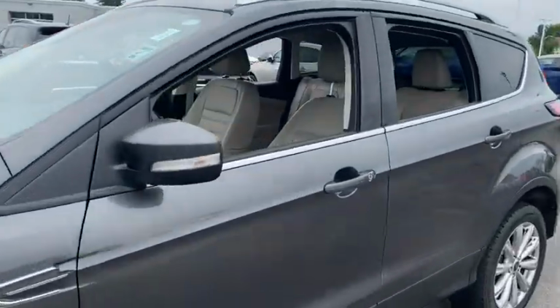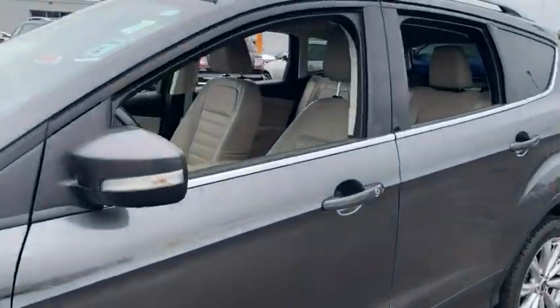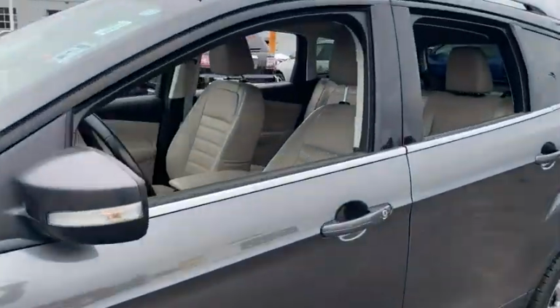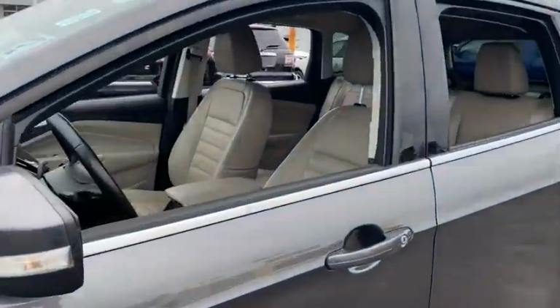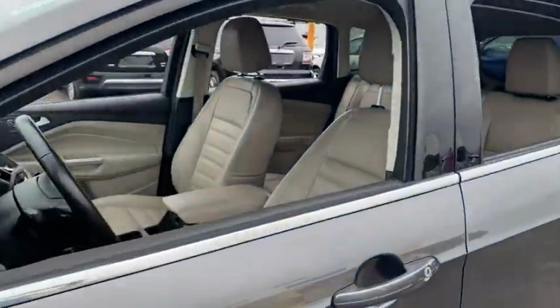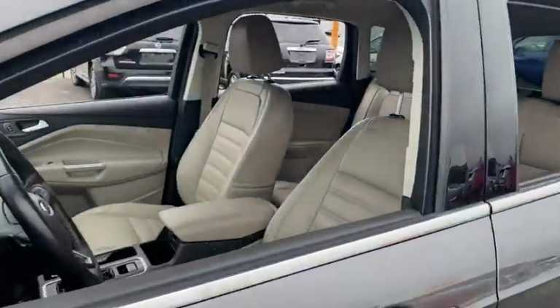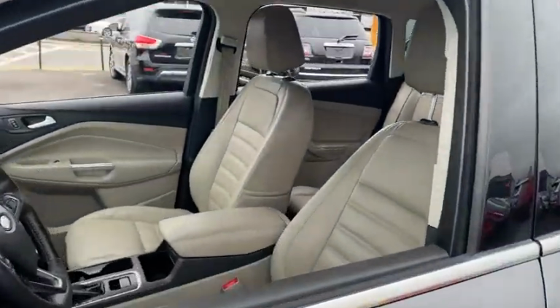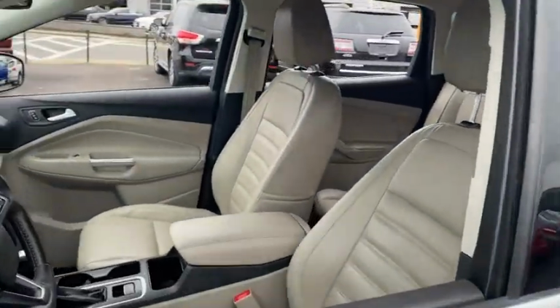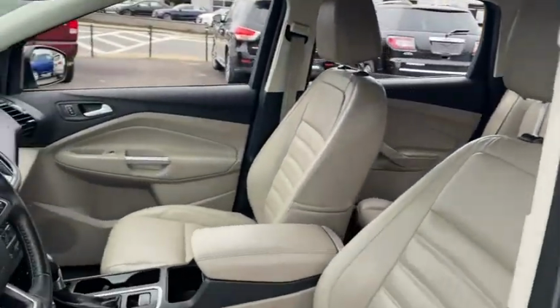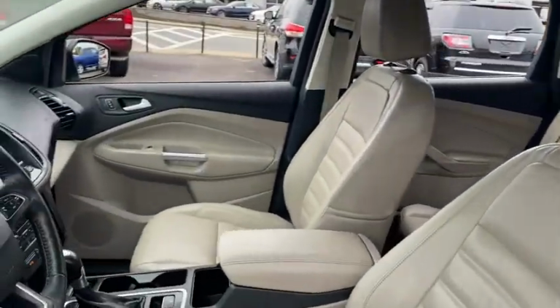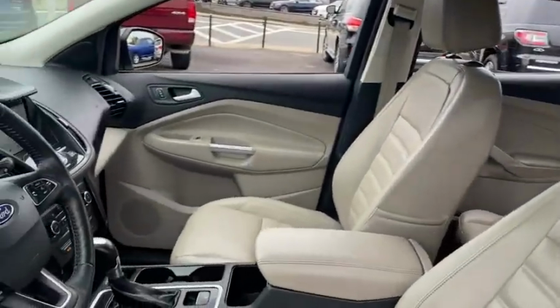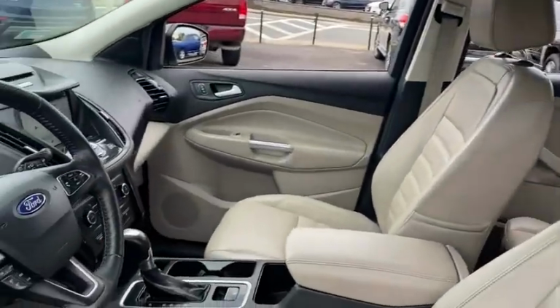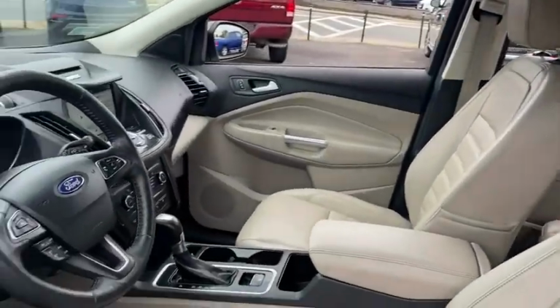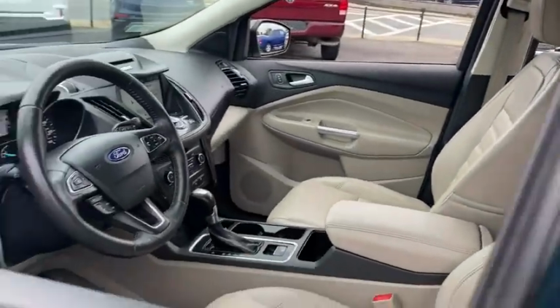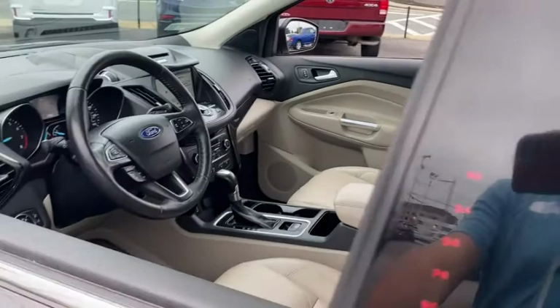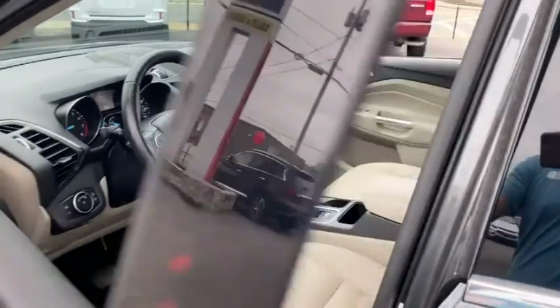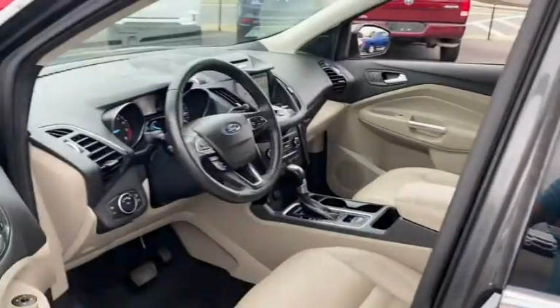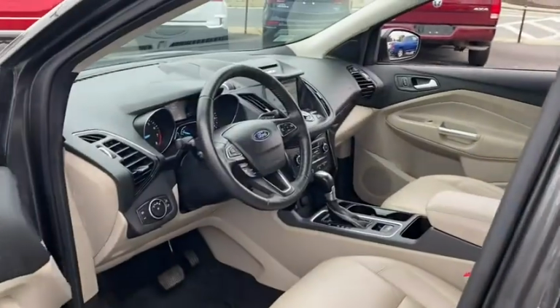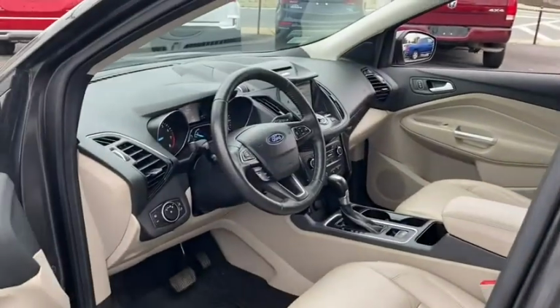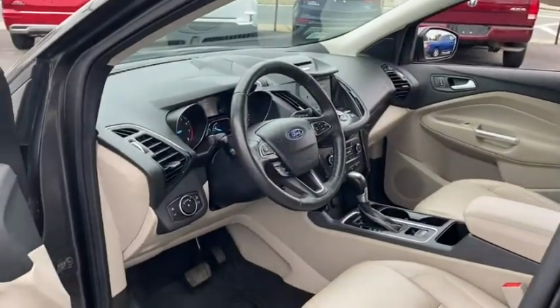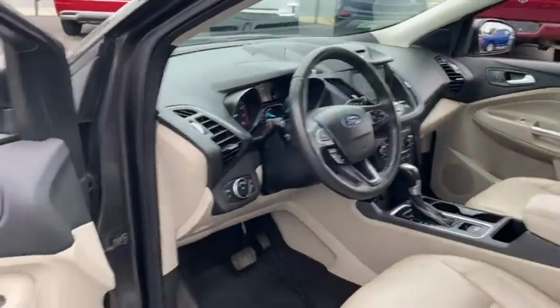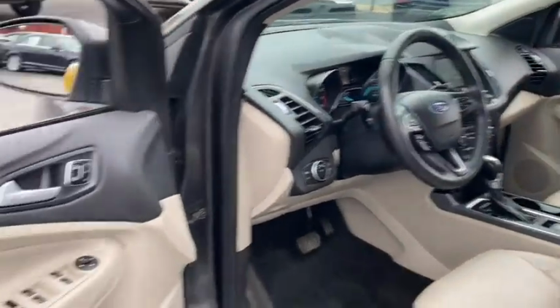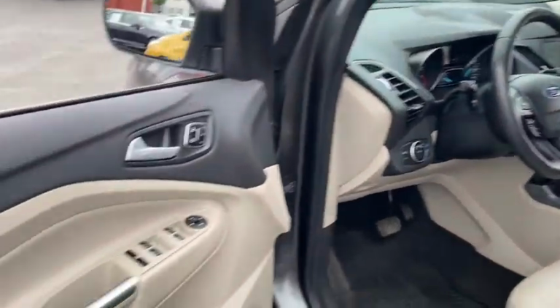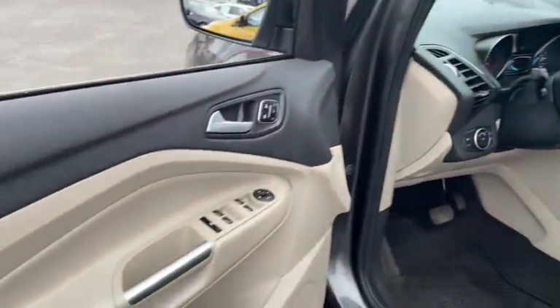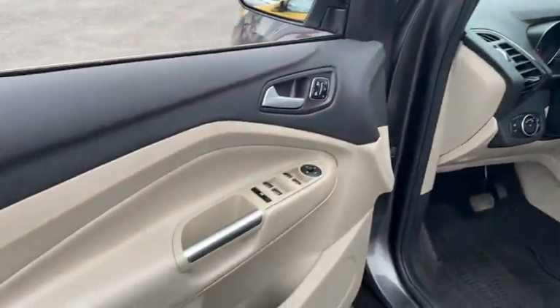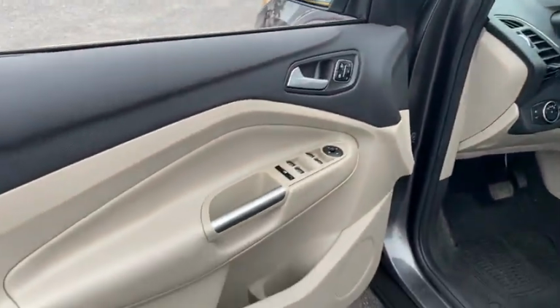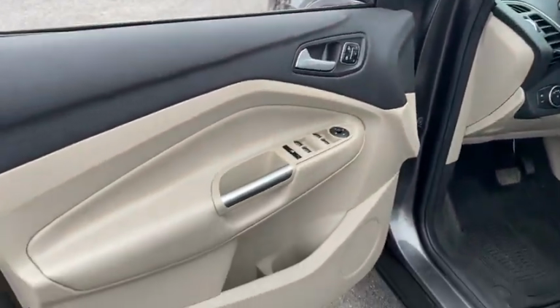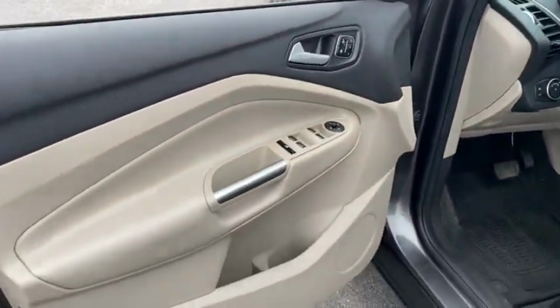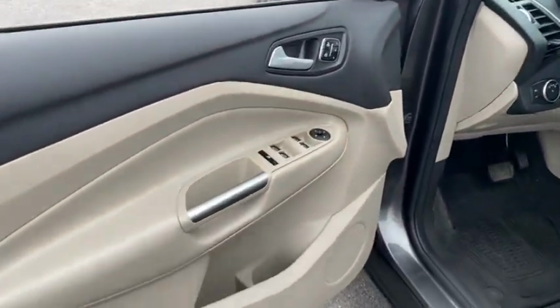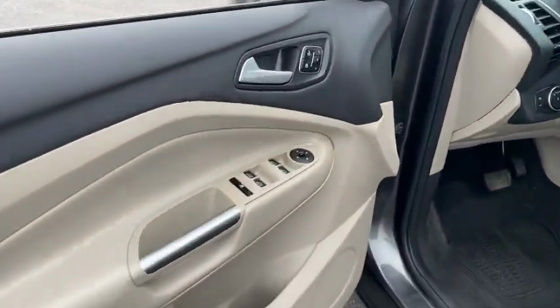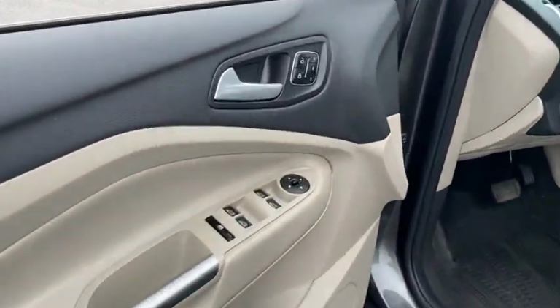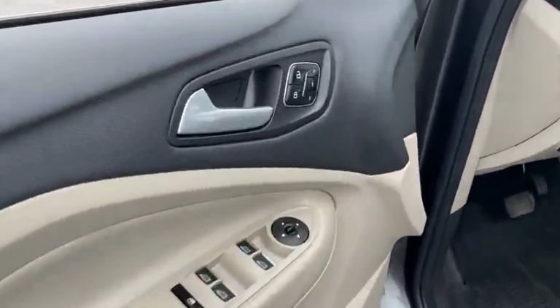This vehicle has less than 75,000 miles. Here are some of this vehicle's great options.